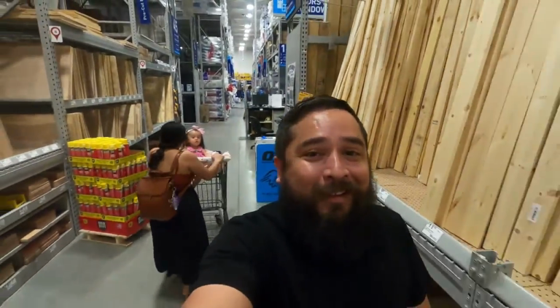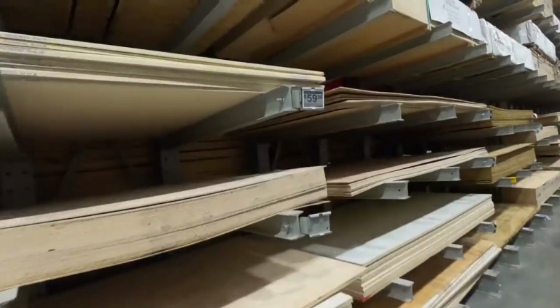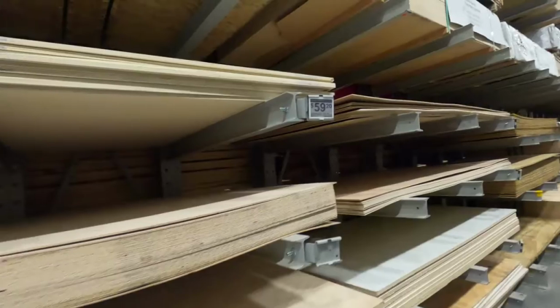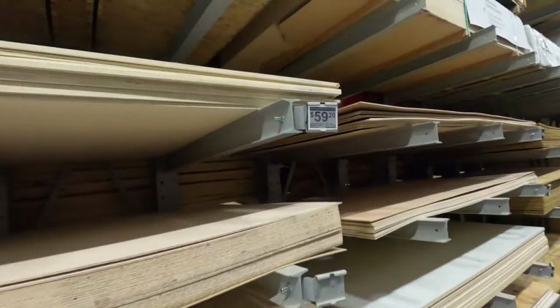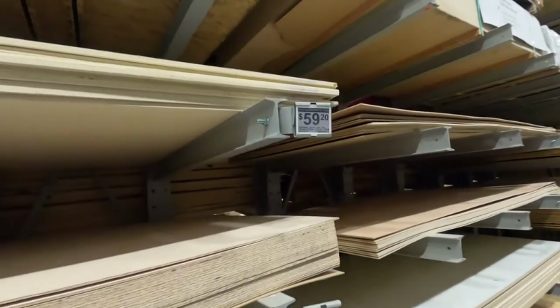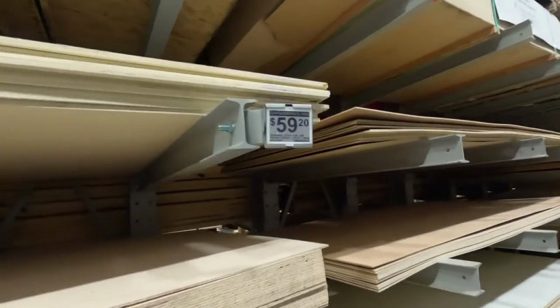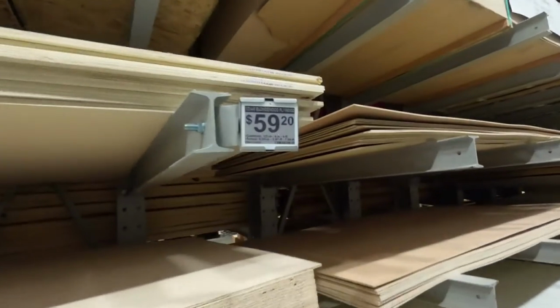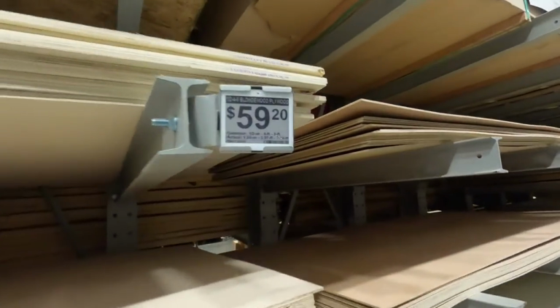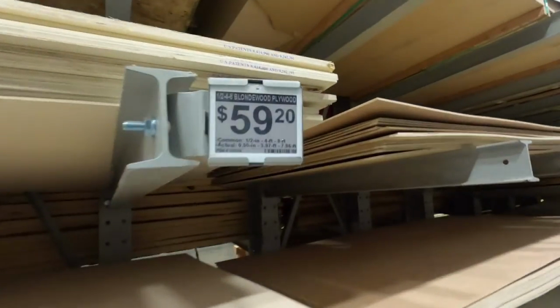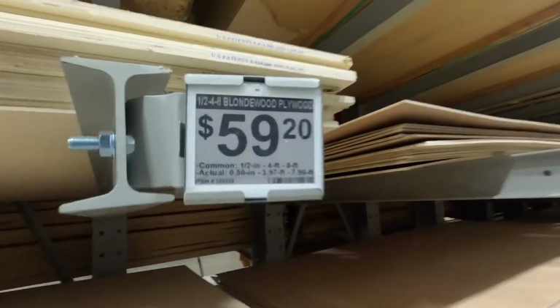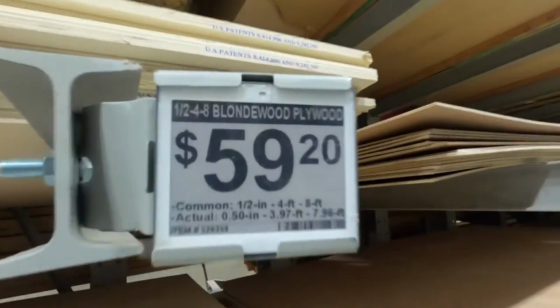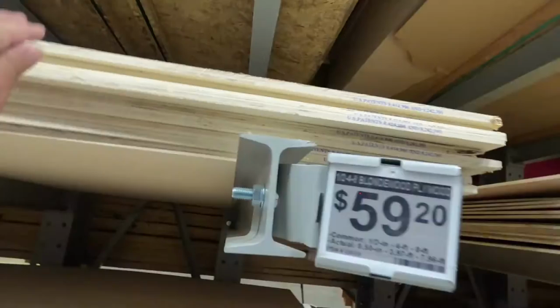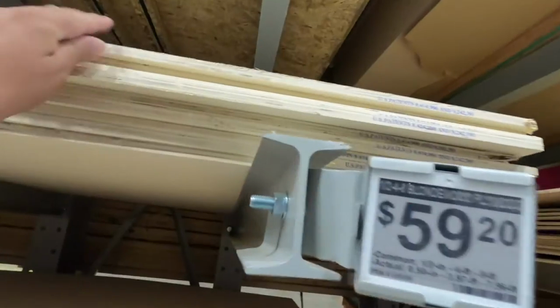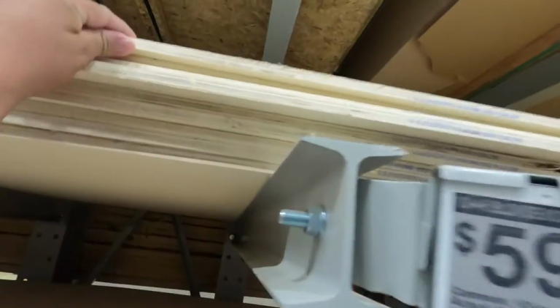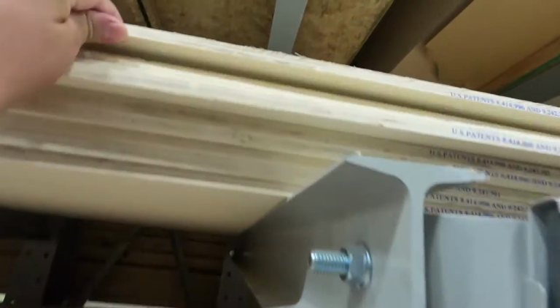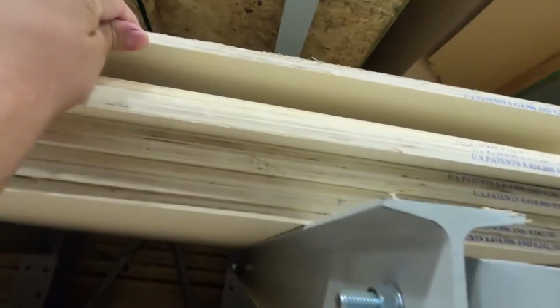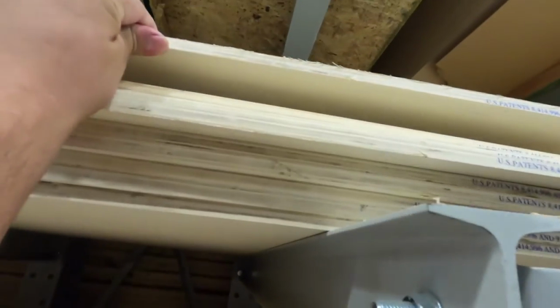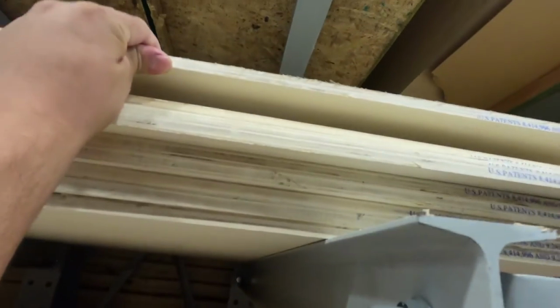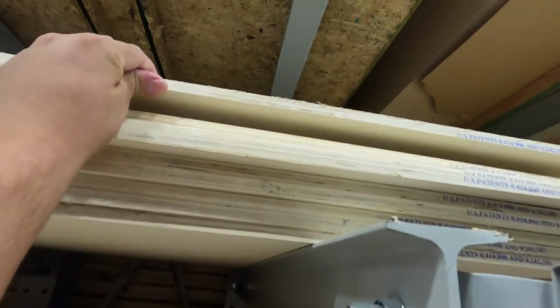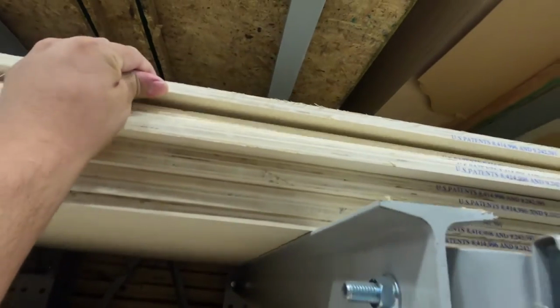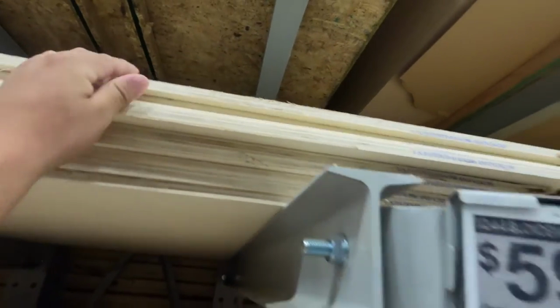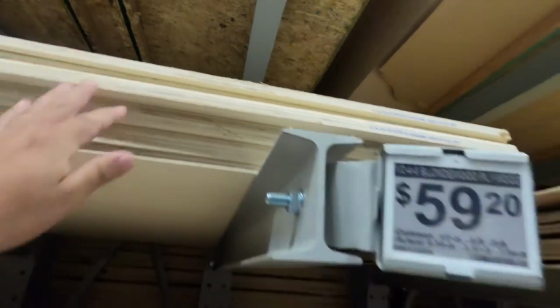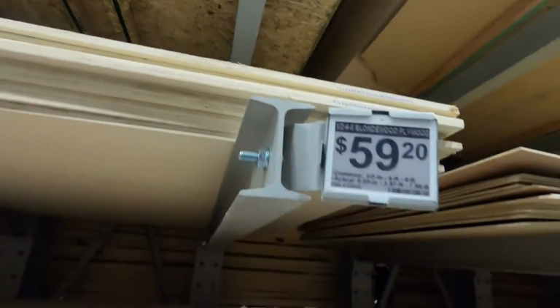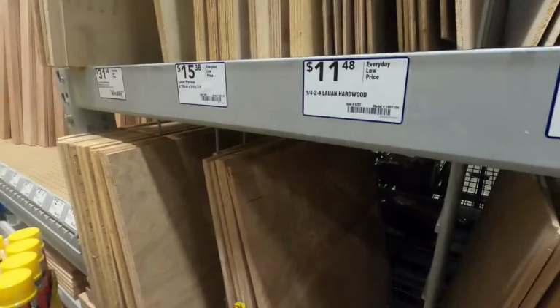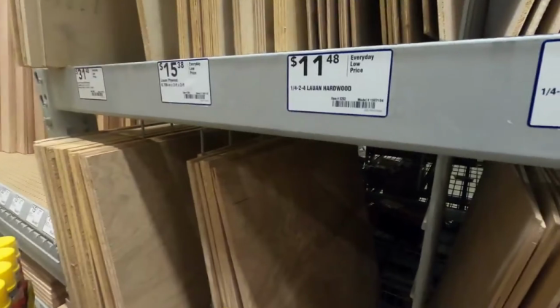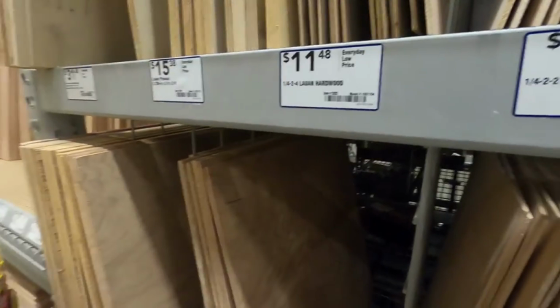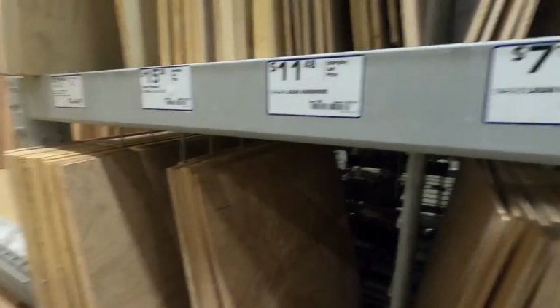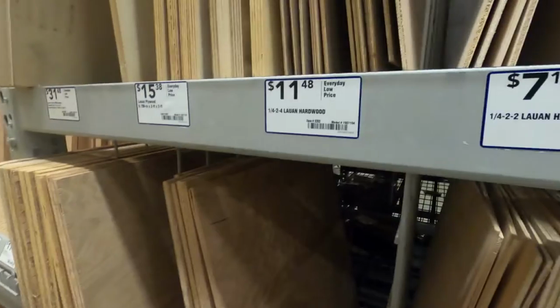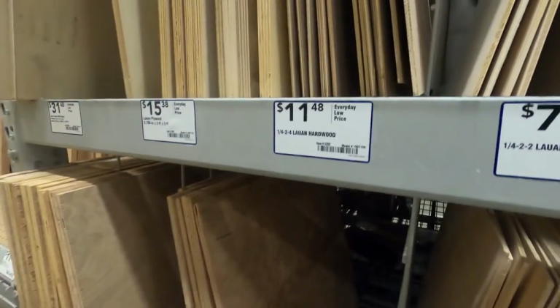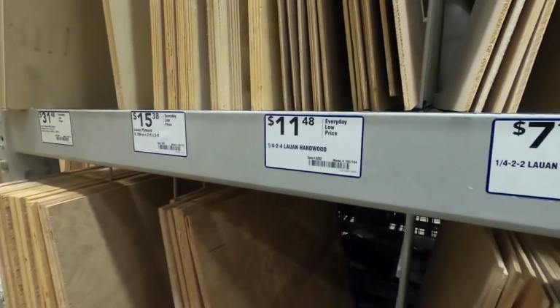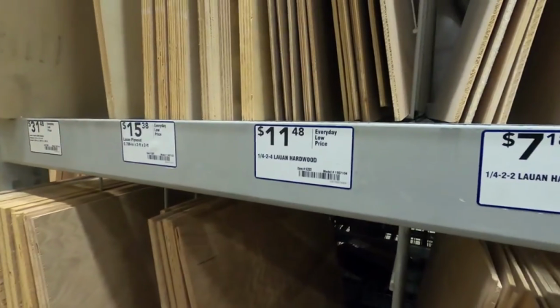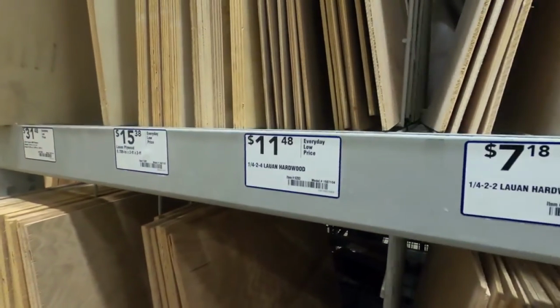This is where I got the plywood — half-inch thick. This is what you can get for the roof.